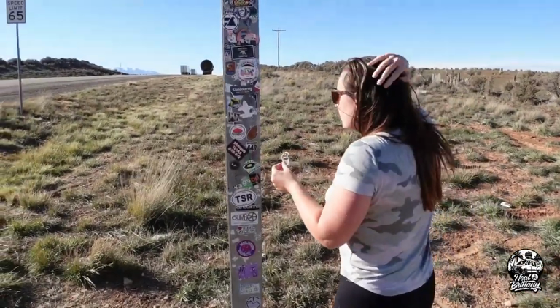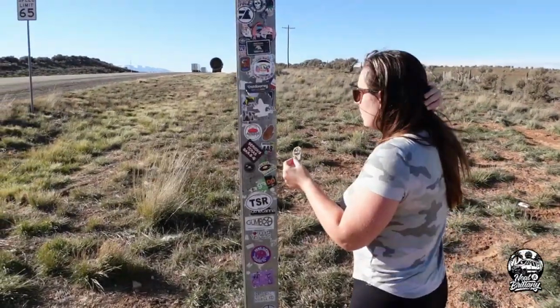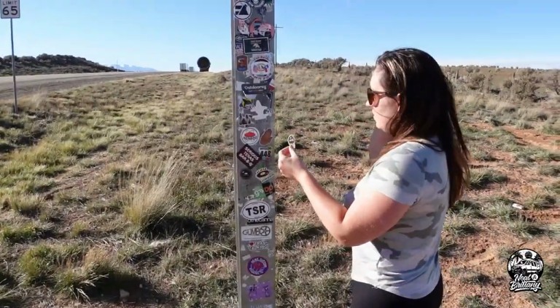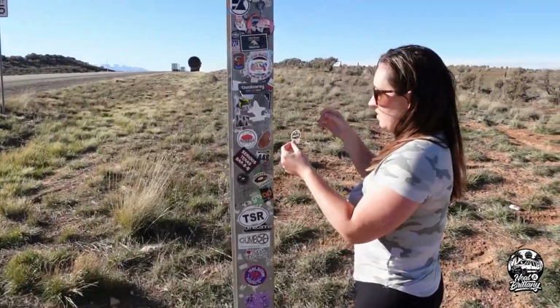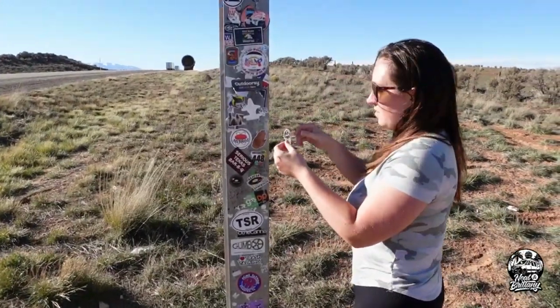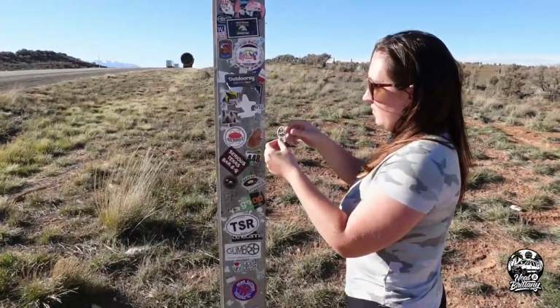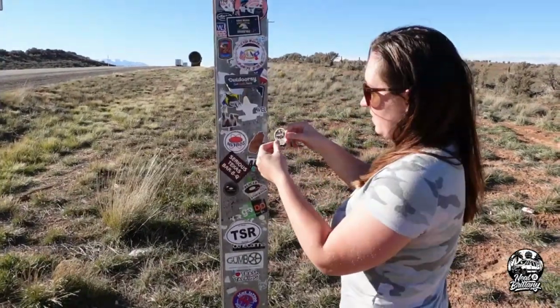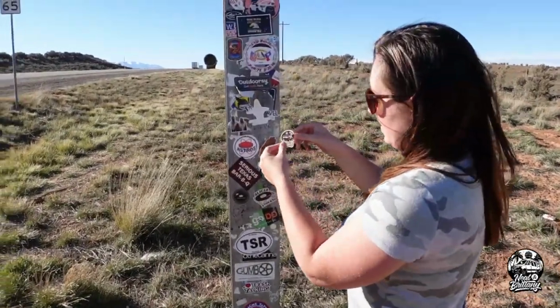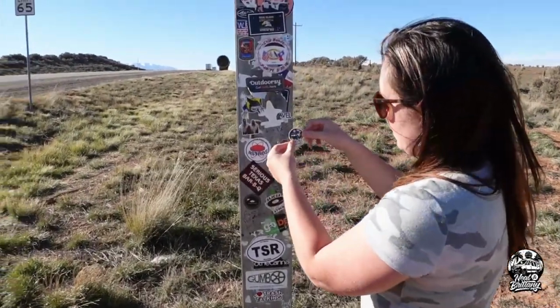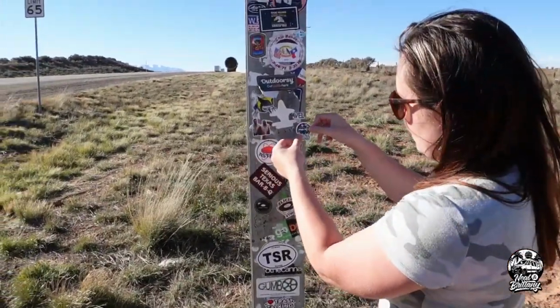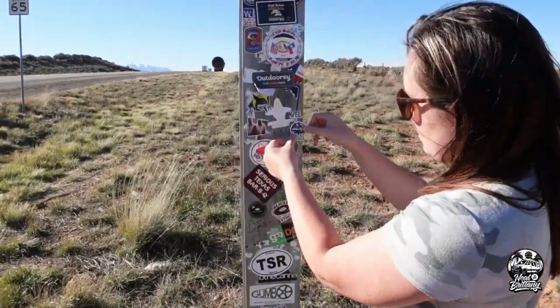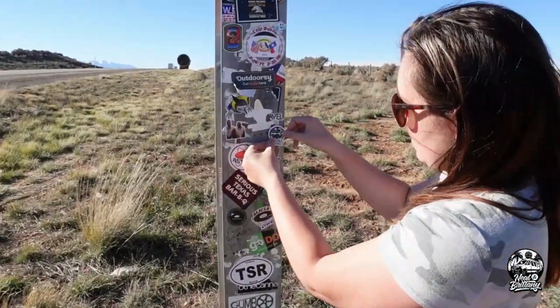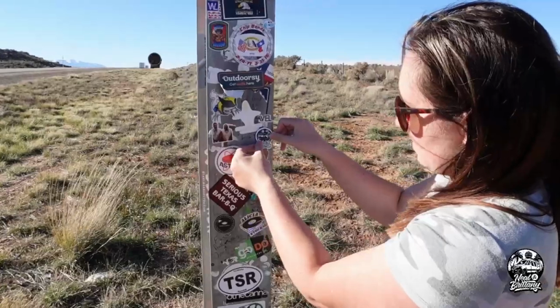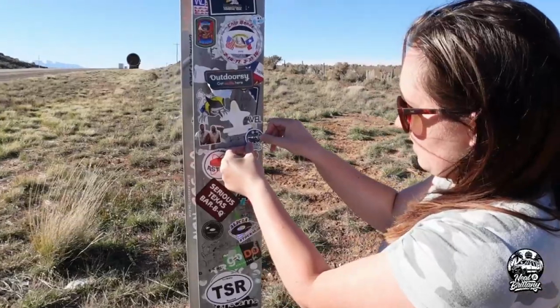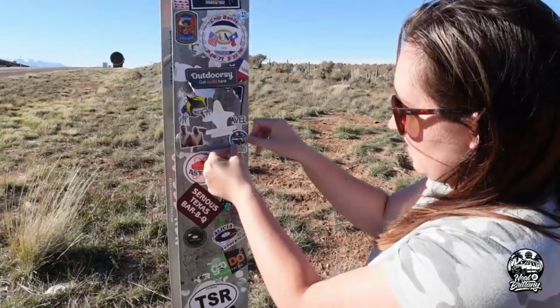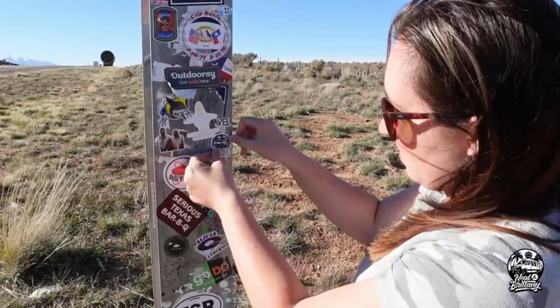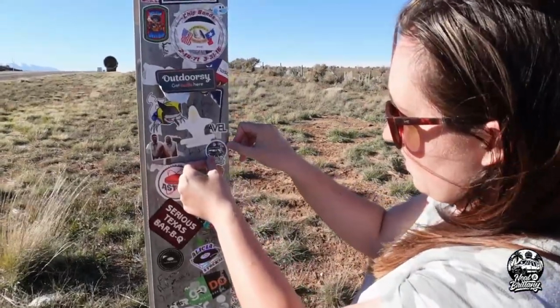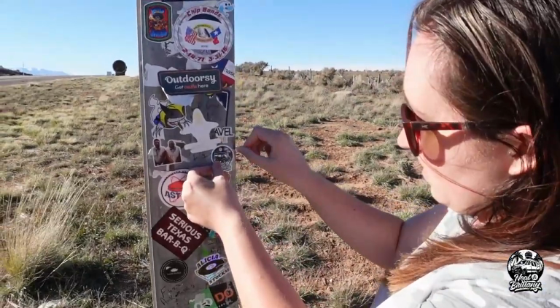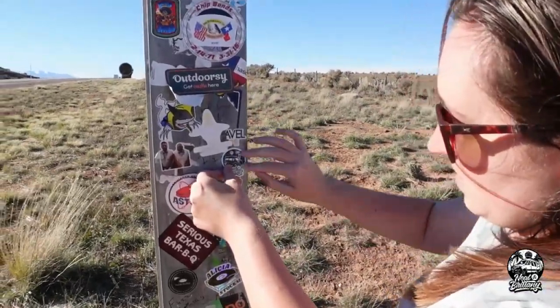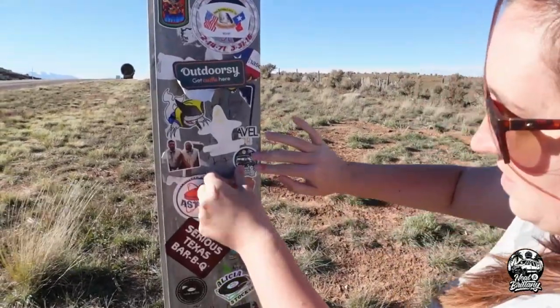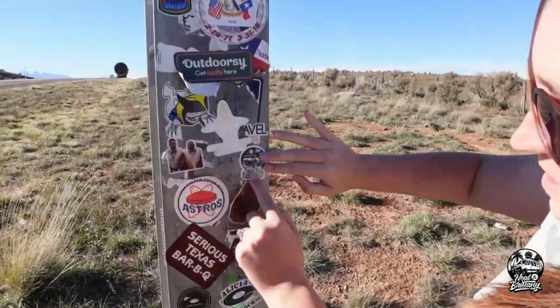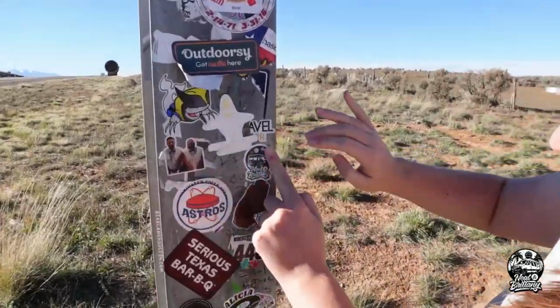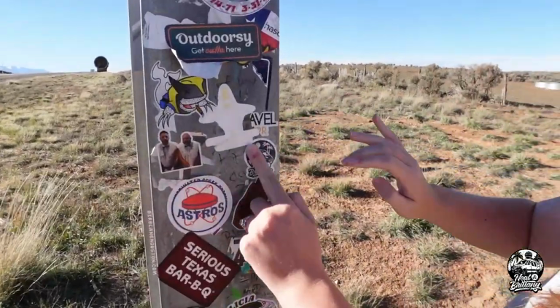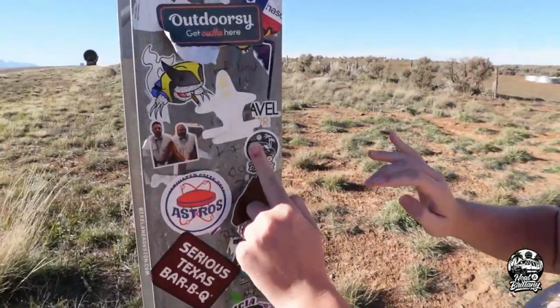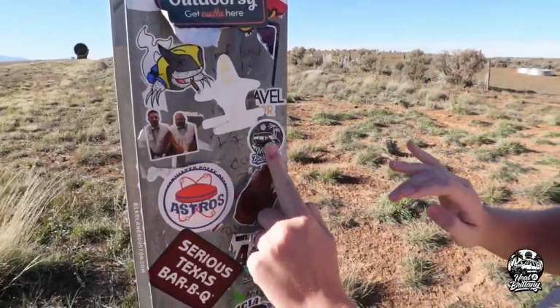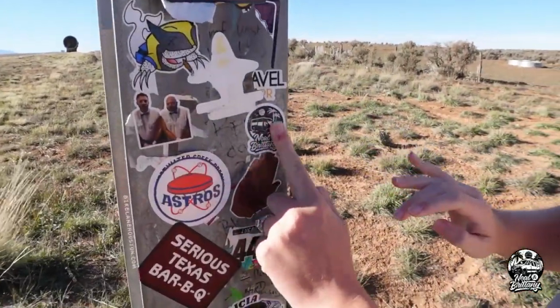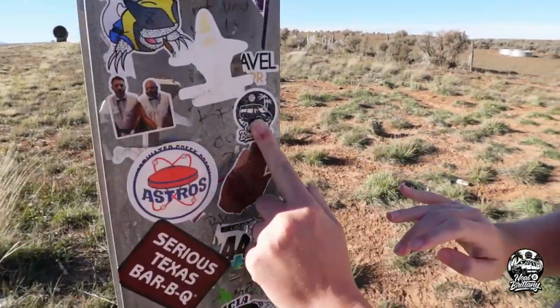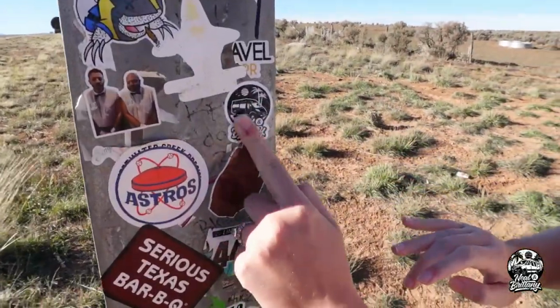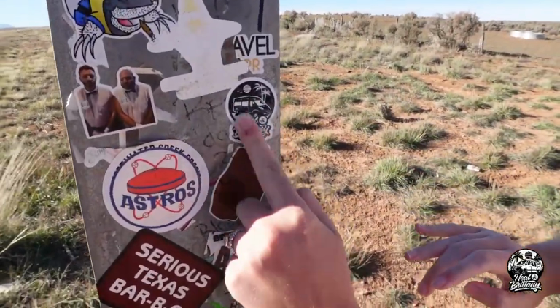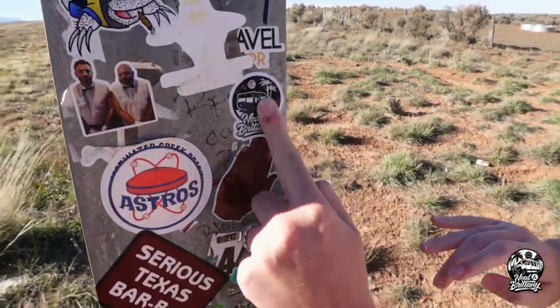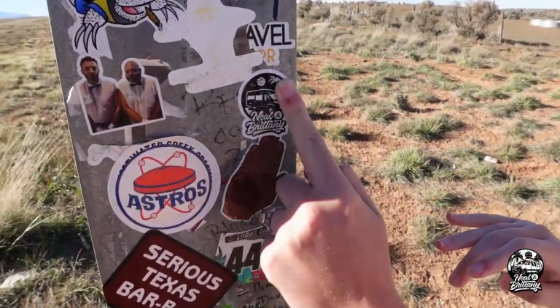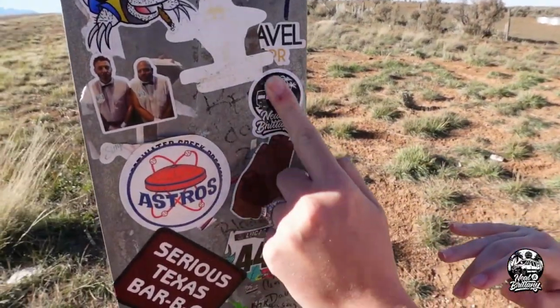We made it to Utah. We are adding the Neil and Brett sticker.